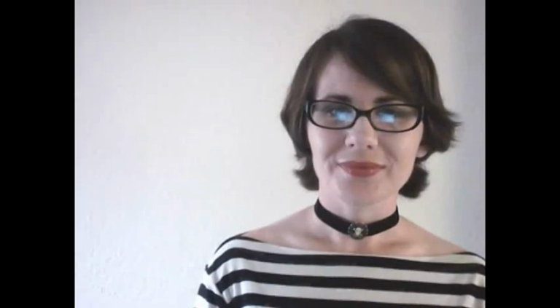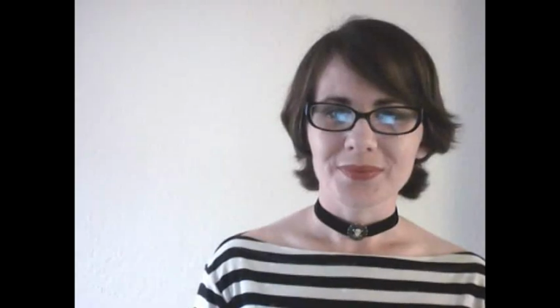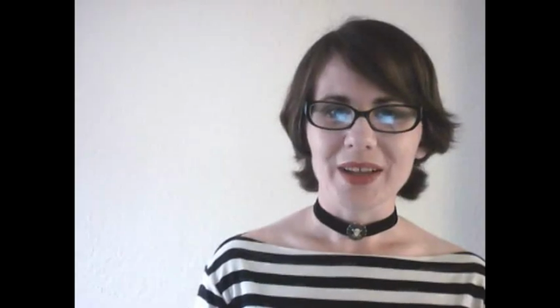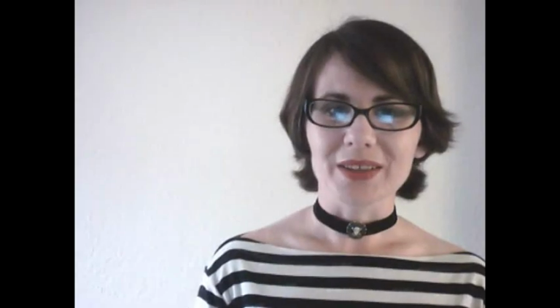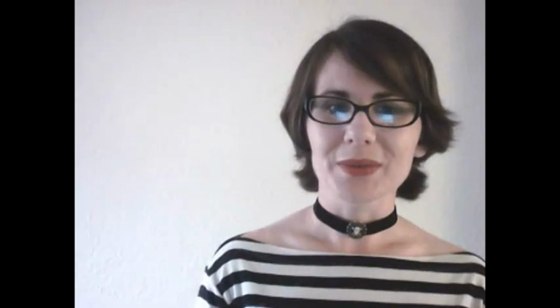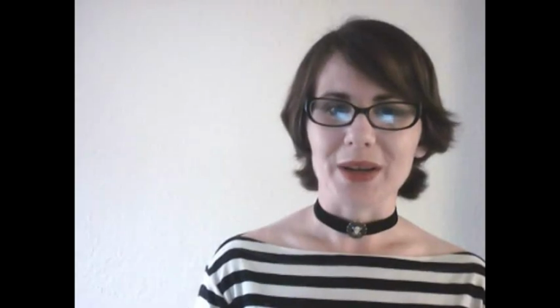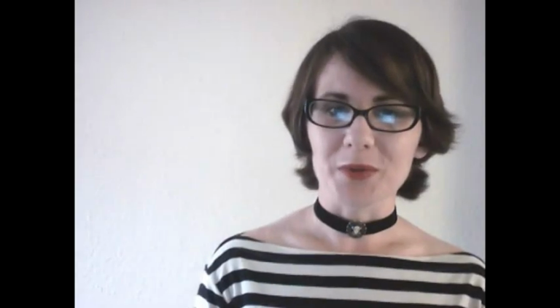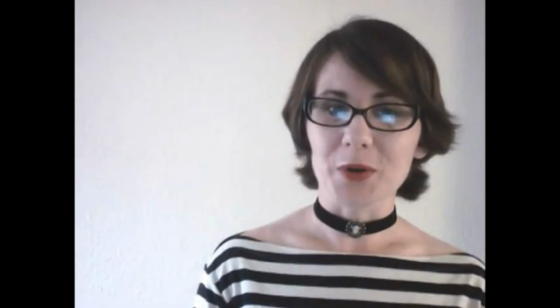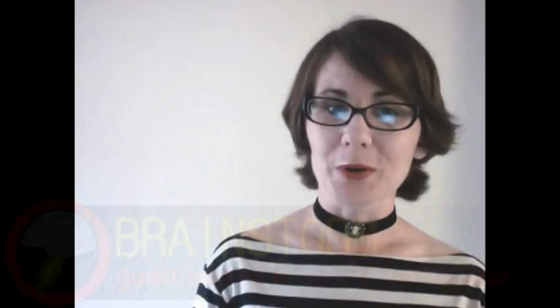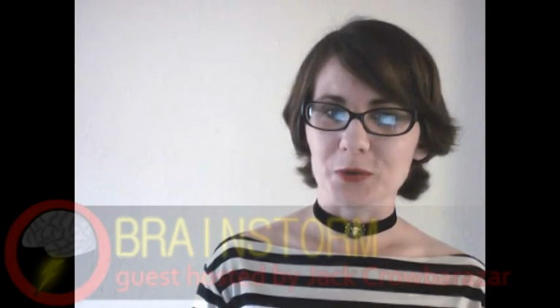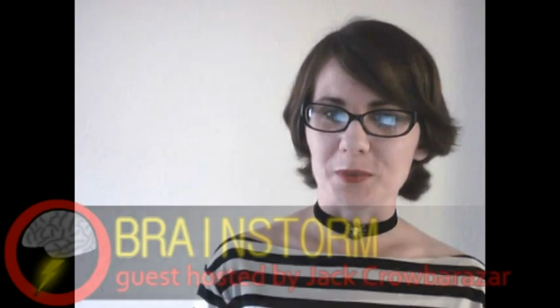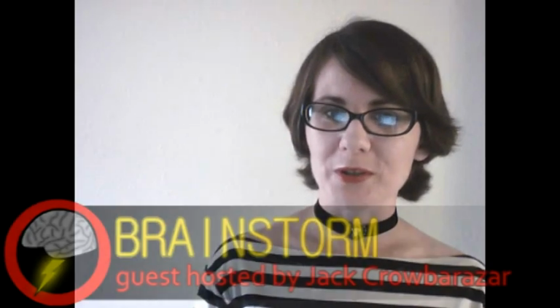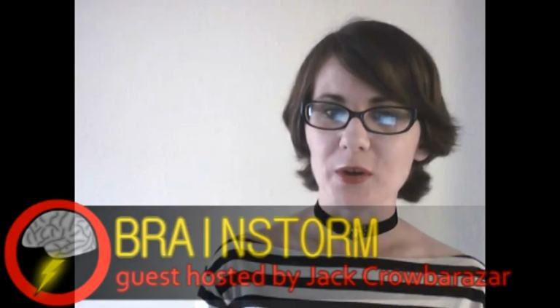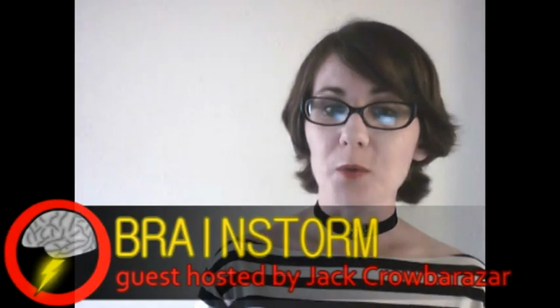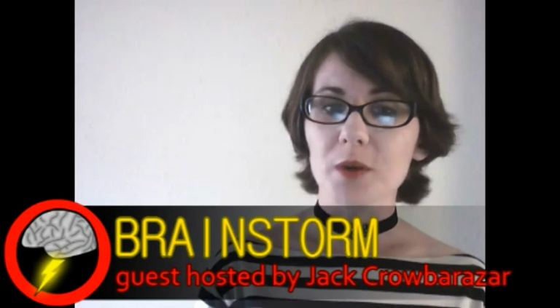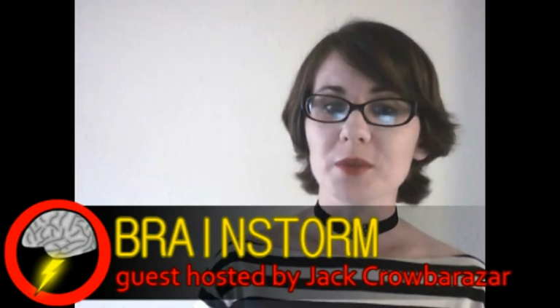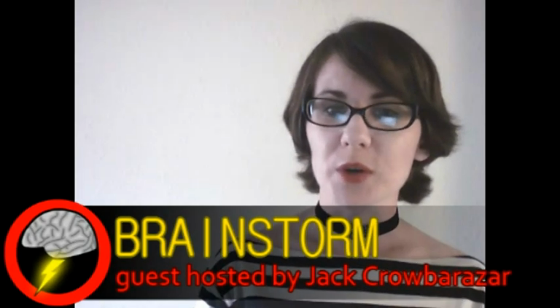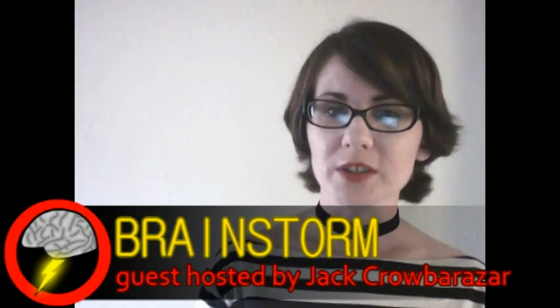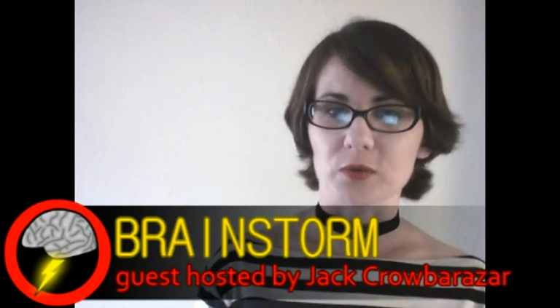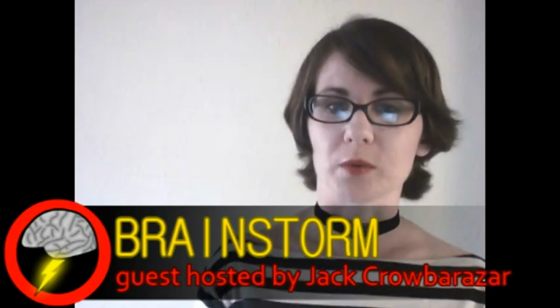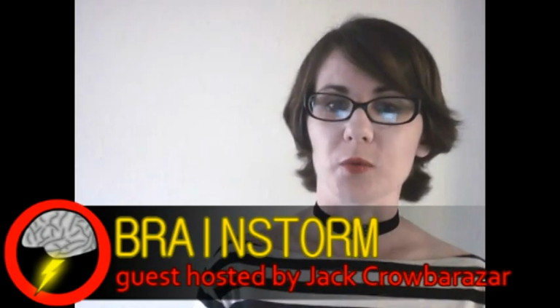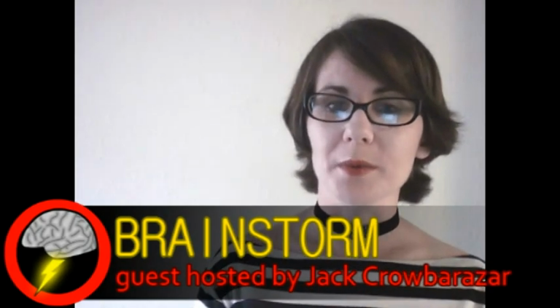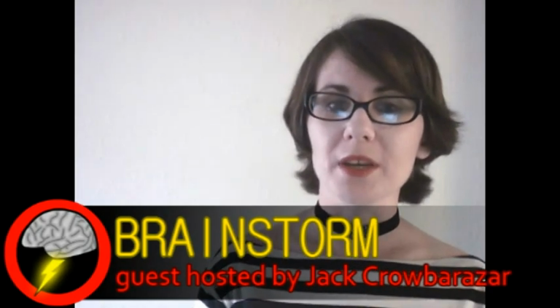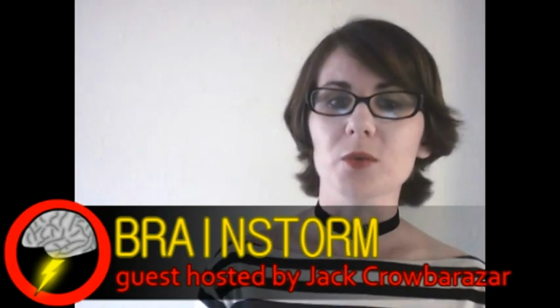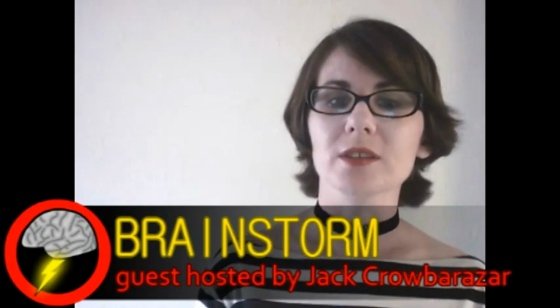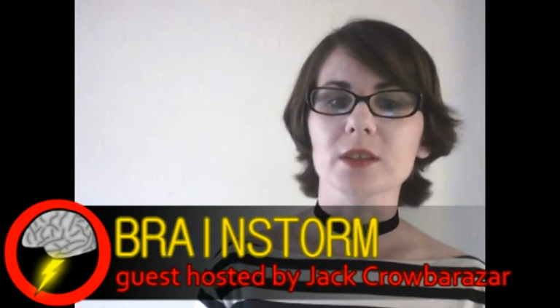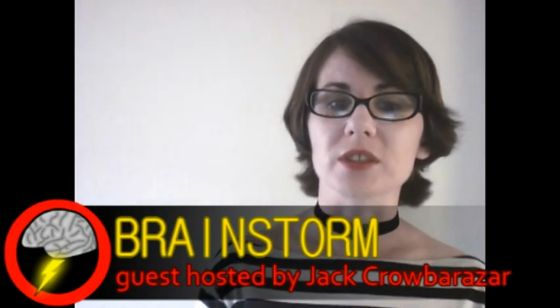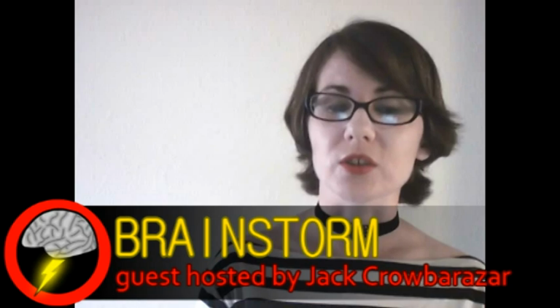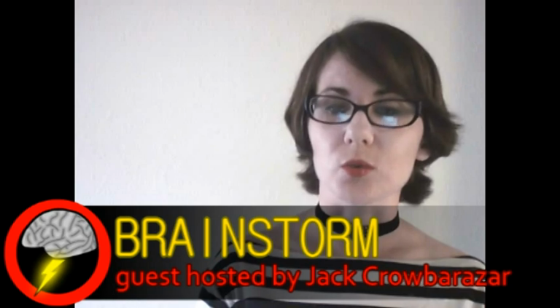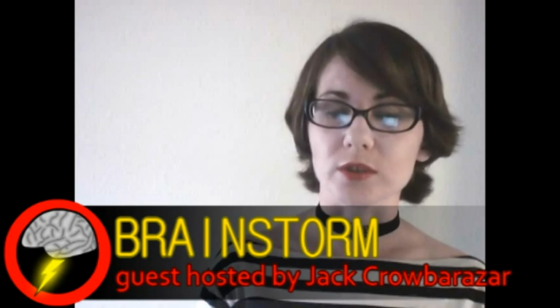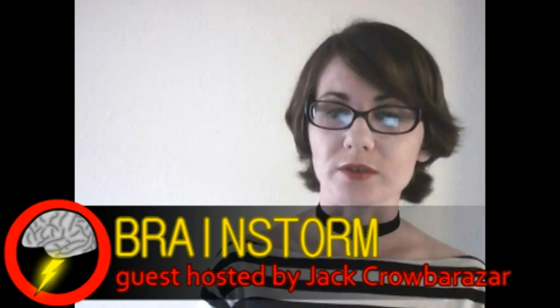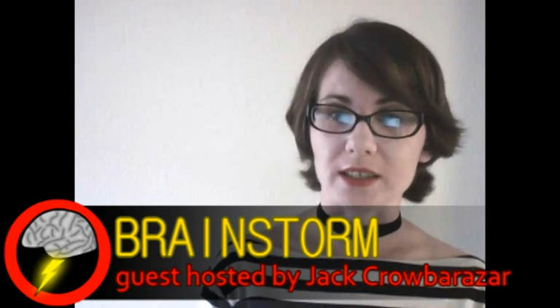Hello, I'm your host, Grah Barzar, and welcome to Brainstorm, where we give you a glimpse into the world of science.